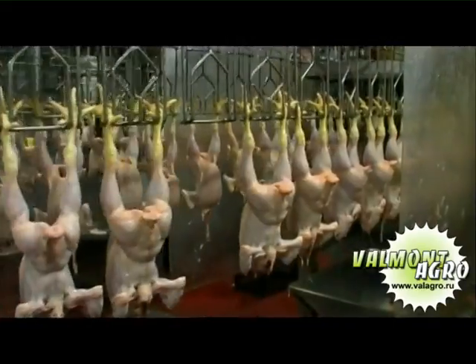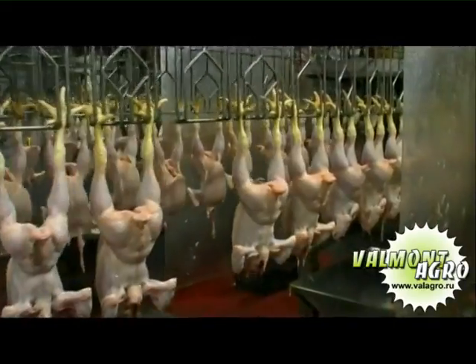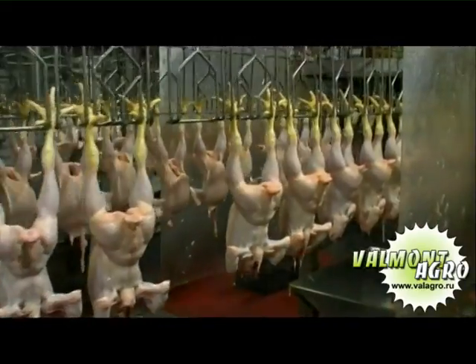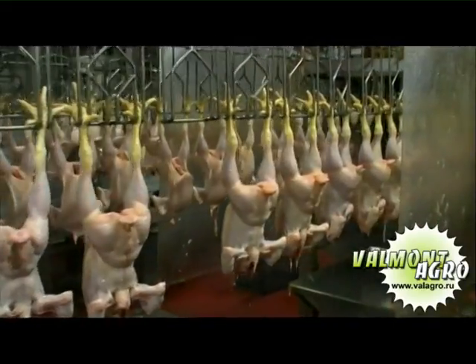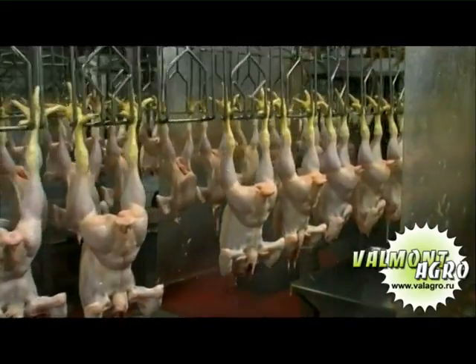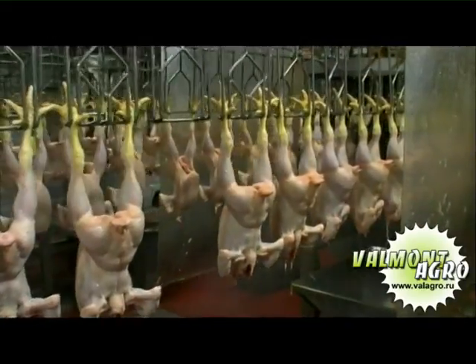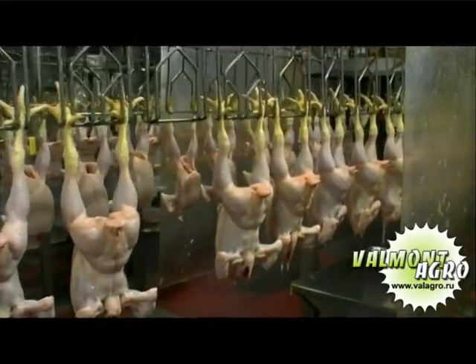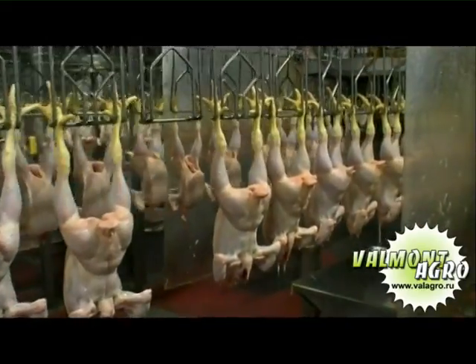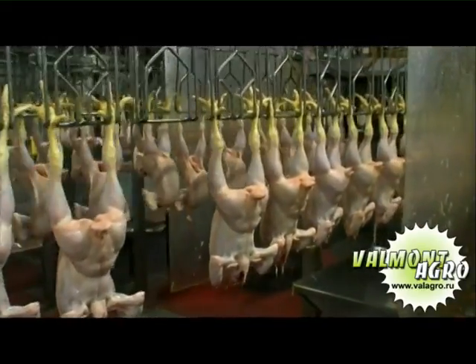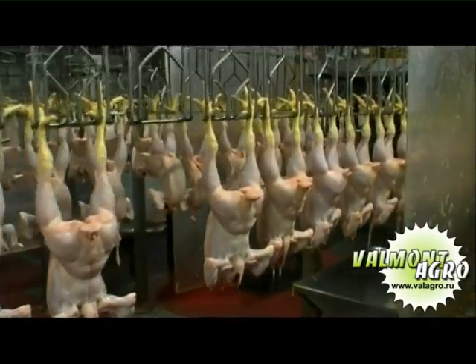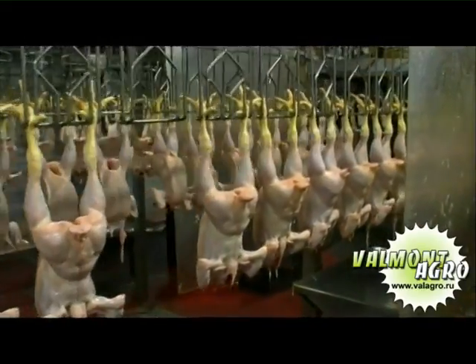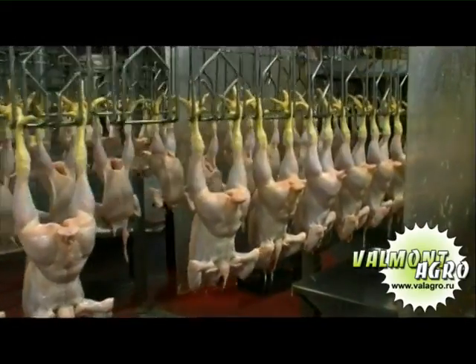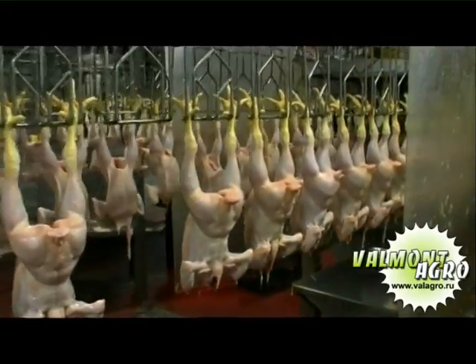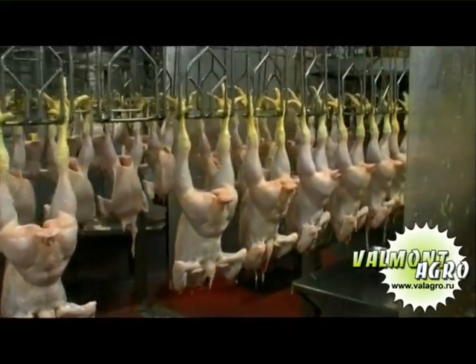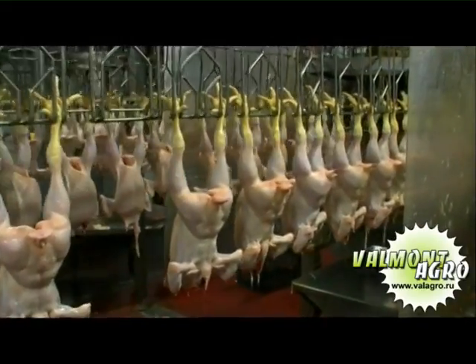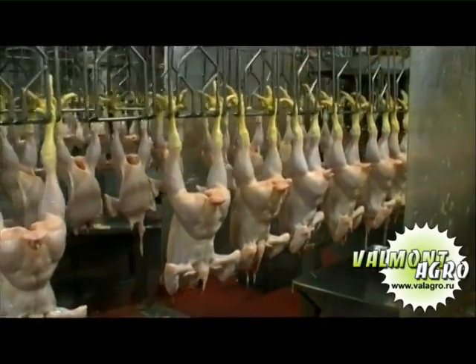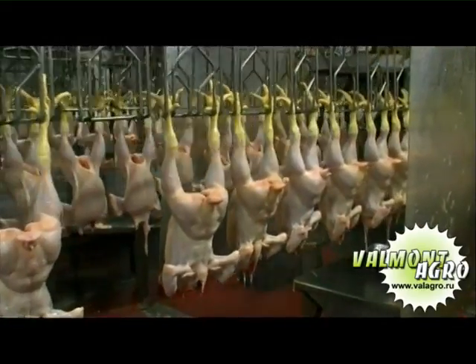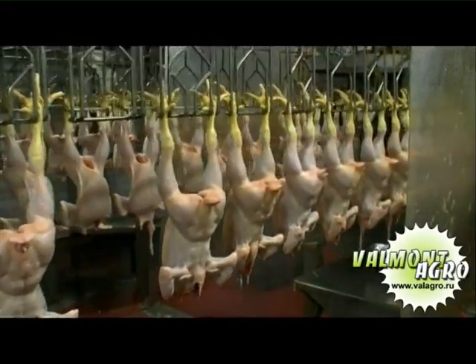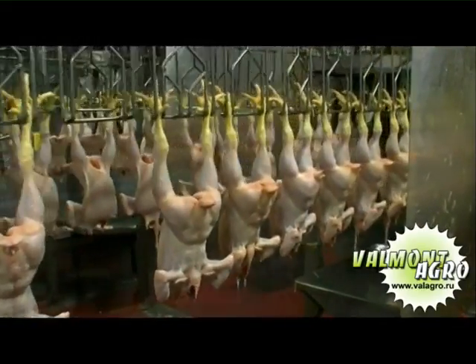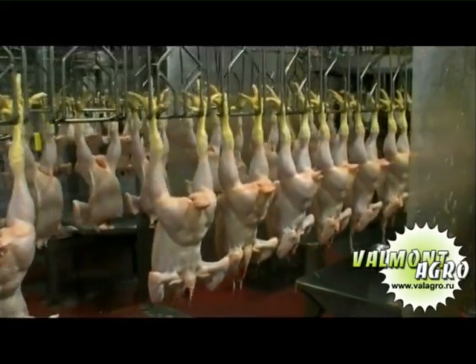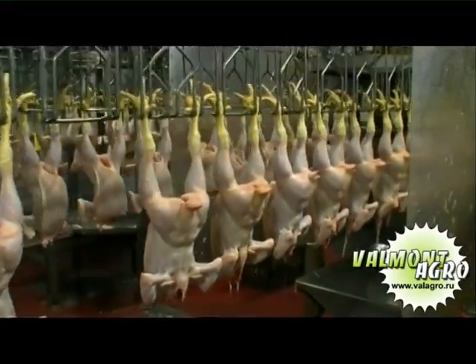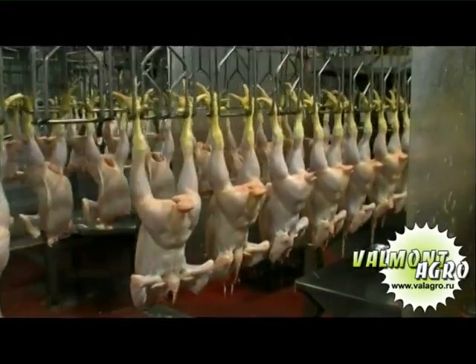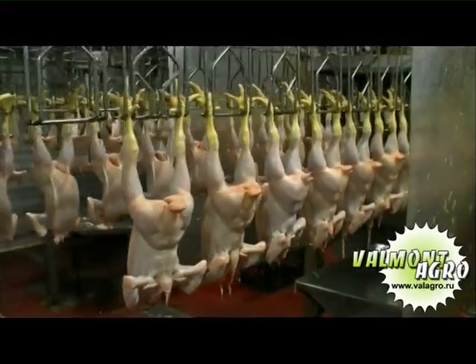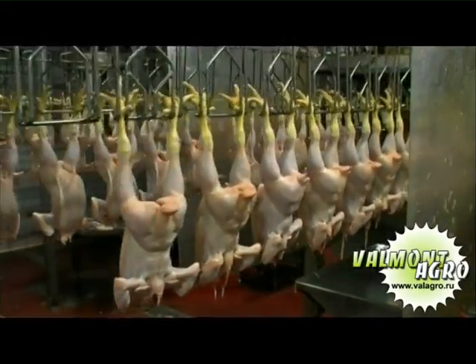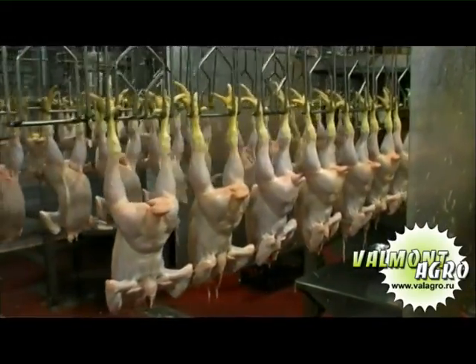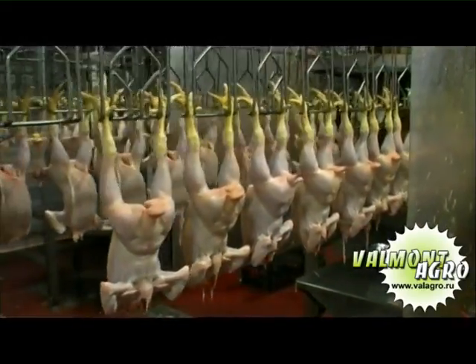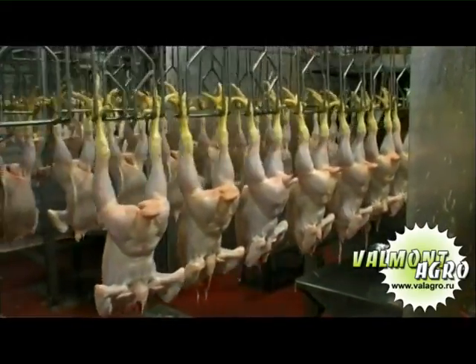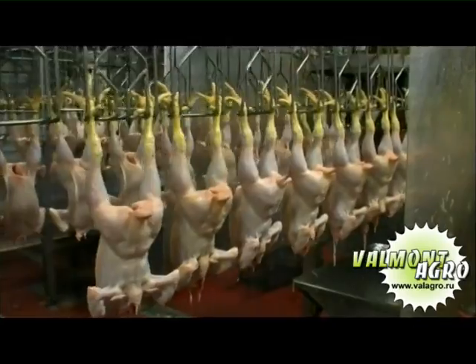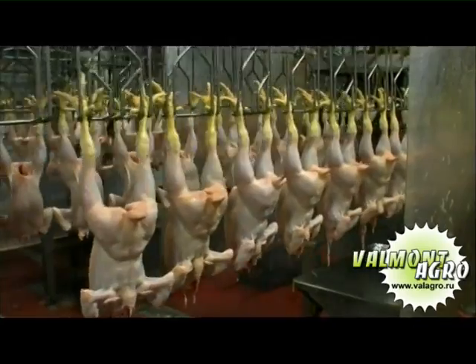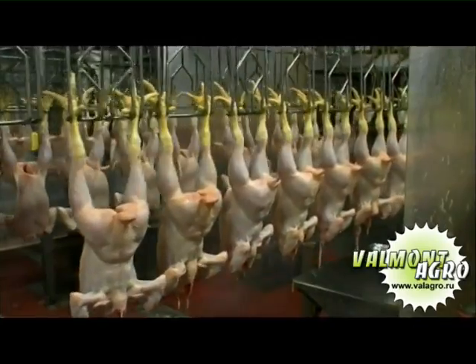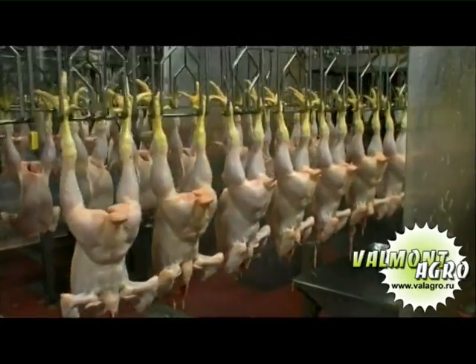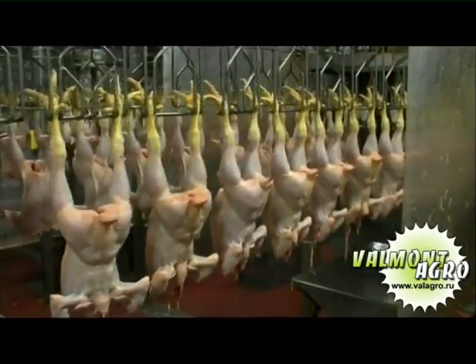The internal external automatic washing machine washes the inside and outside of the birds.